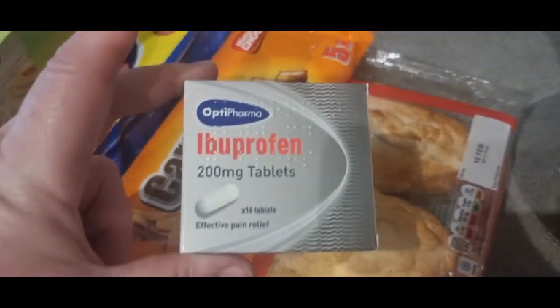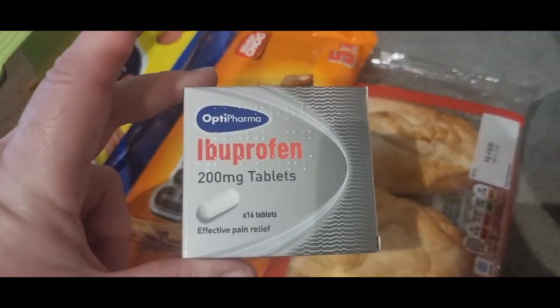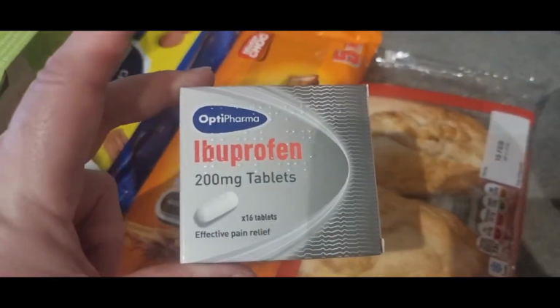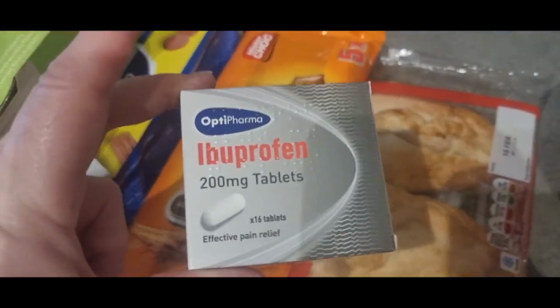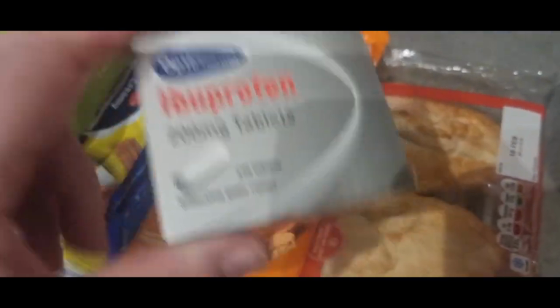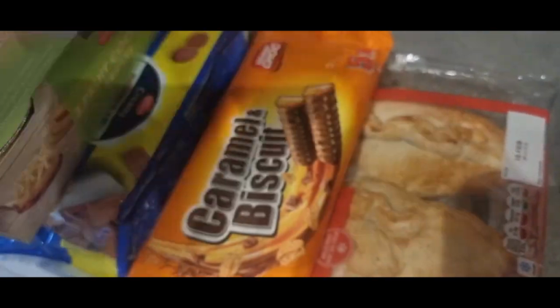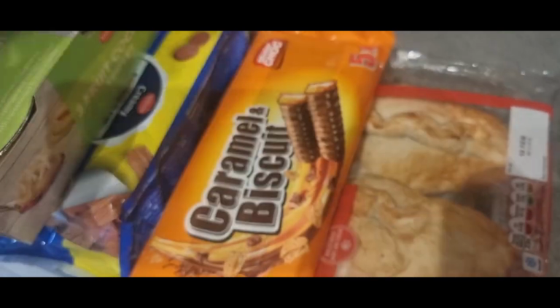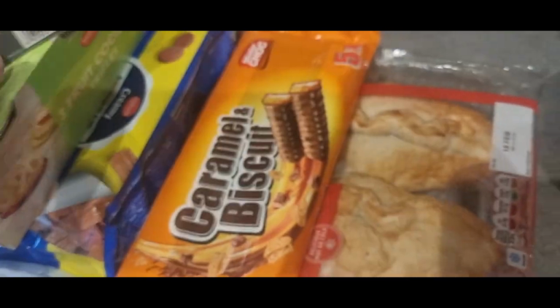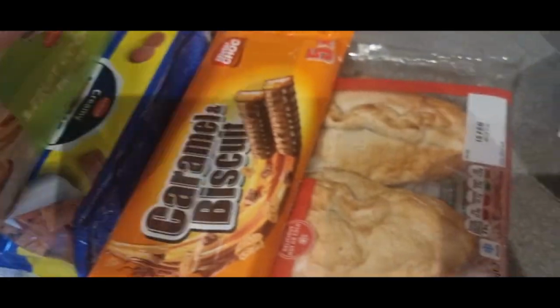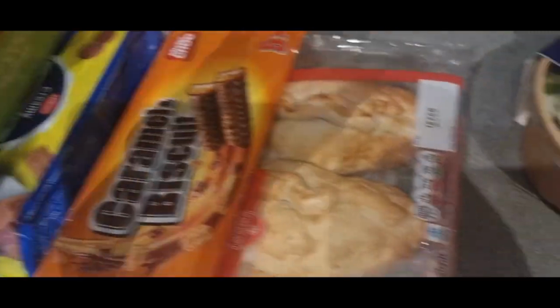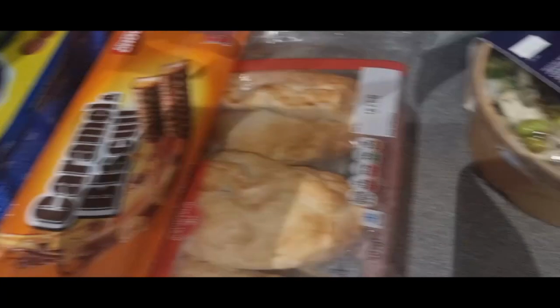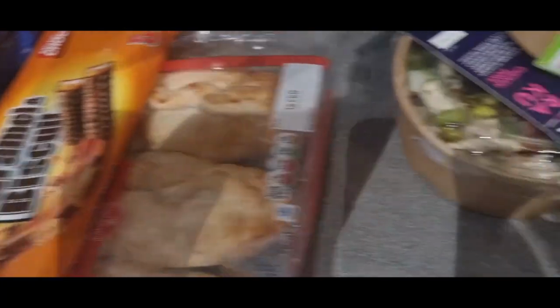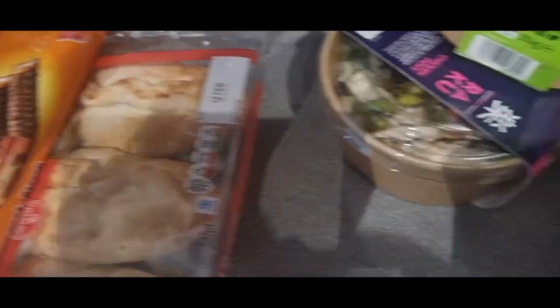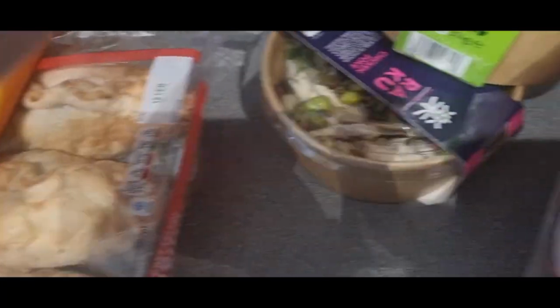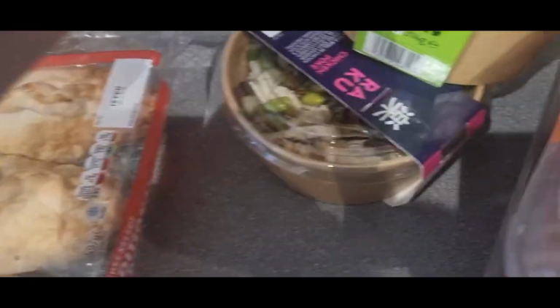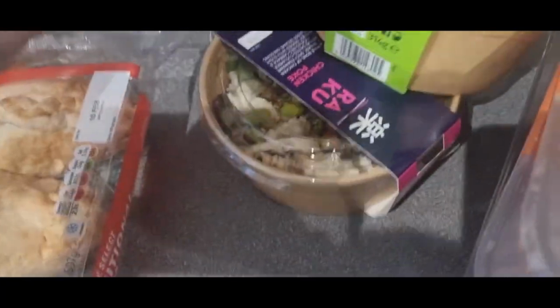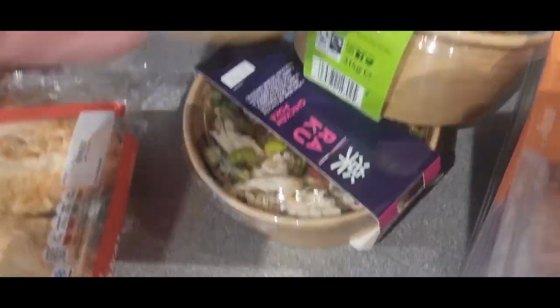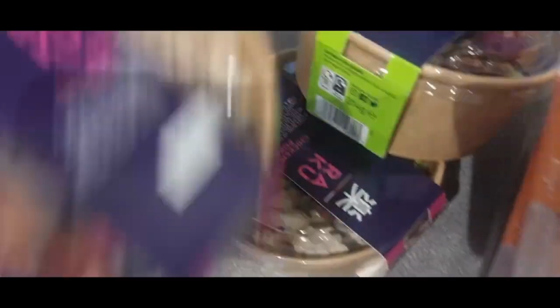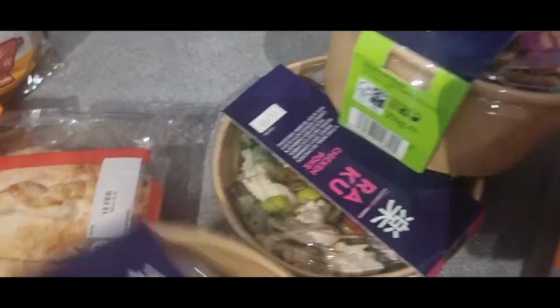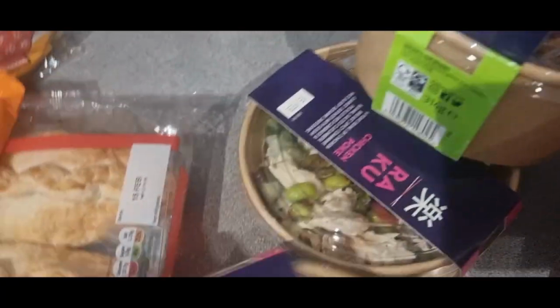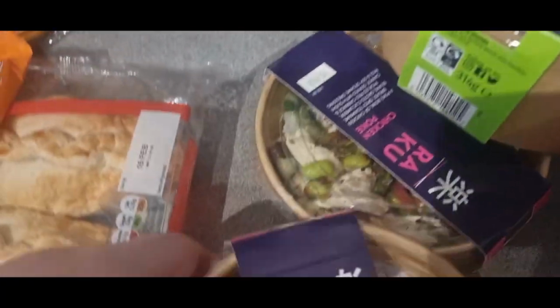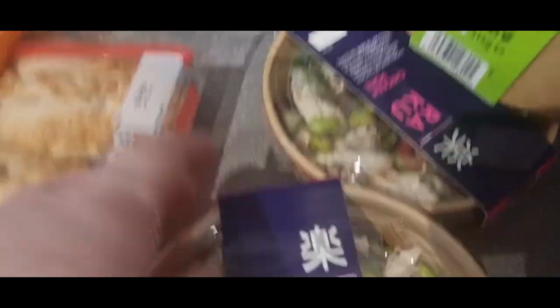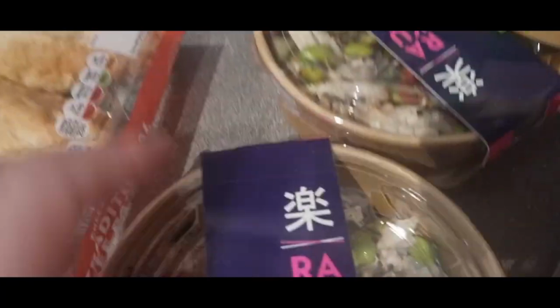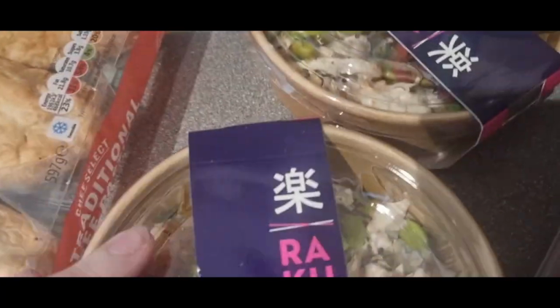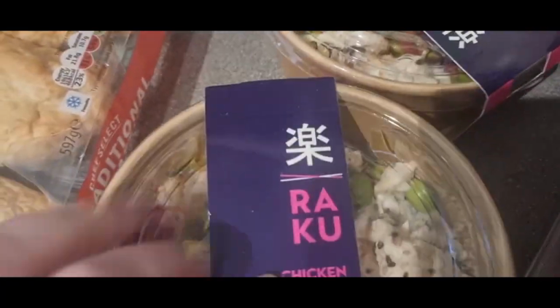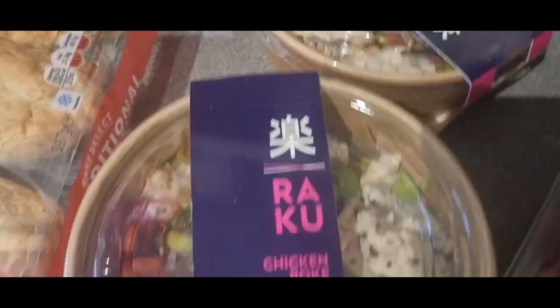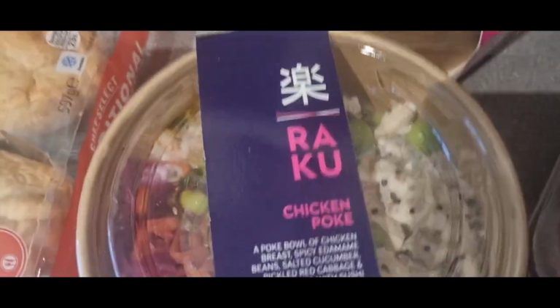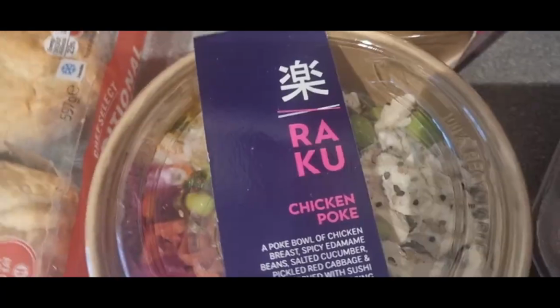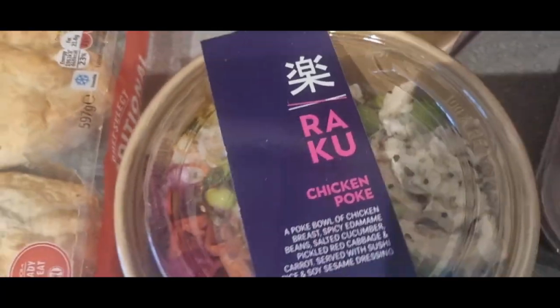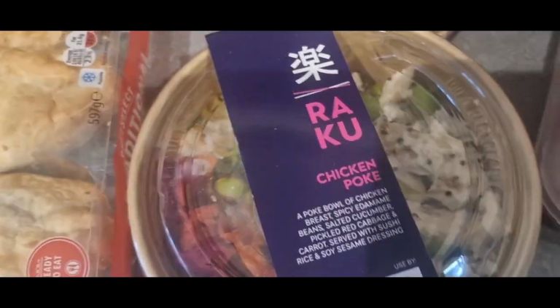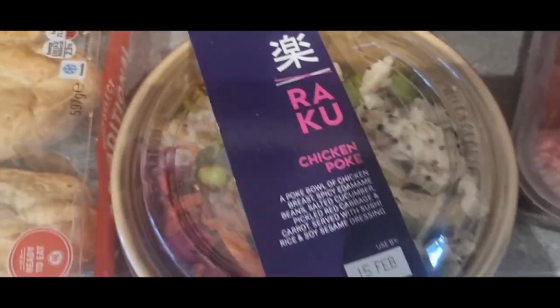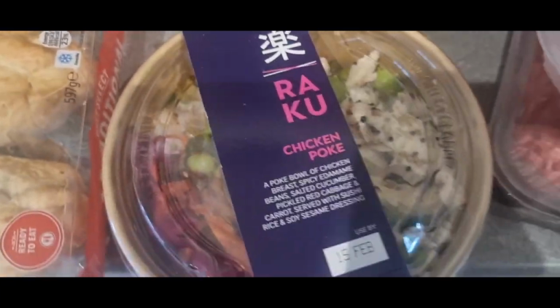I ran out of ibuprofen so I got some of those. Then I've got these to try — we haven't had these ones before.